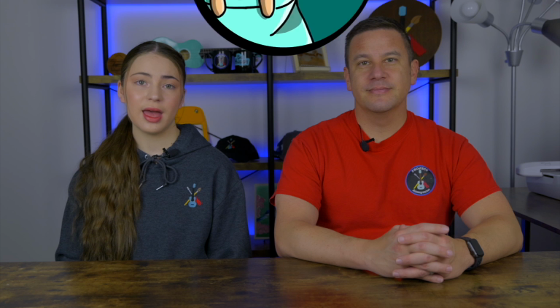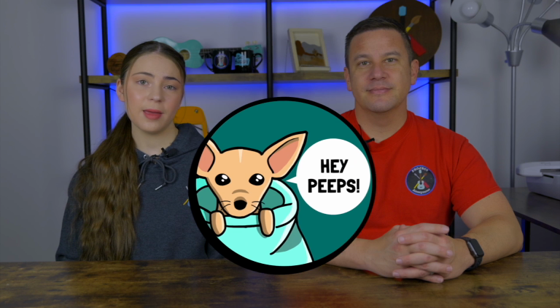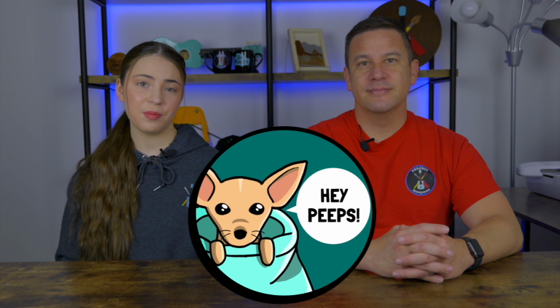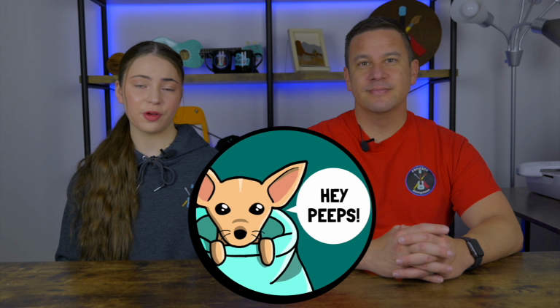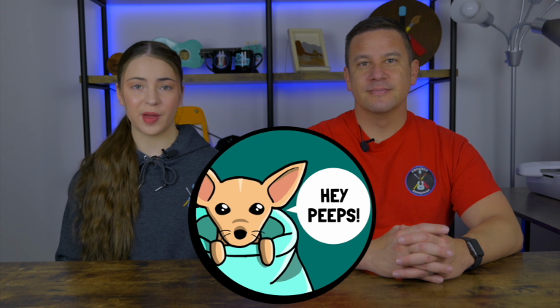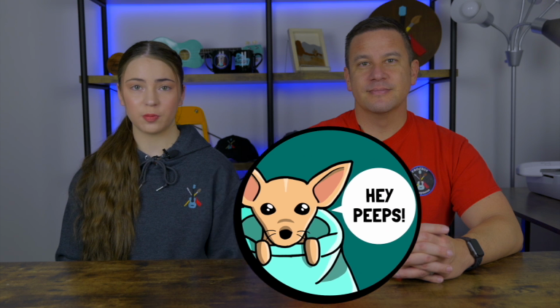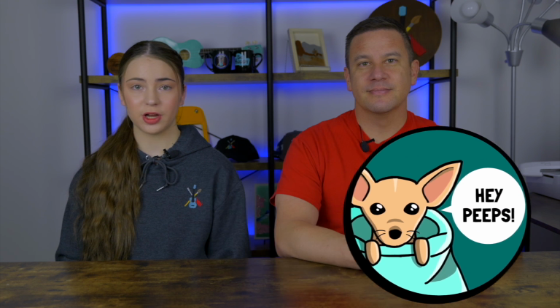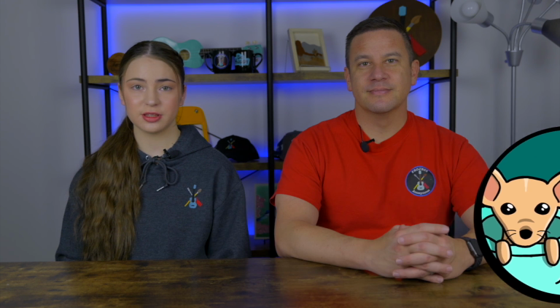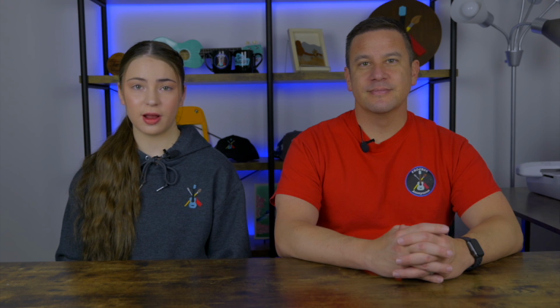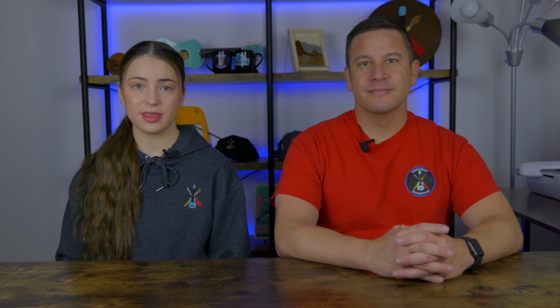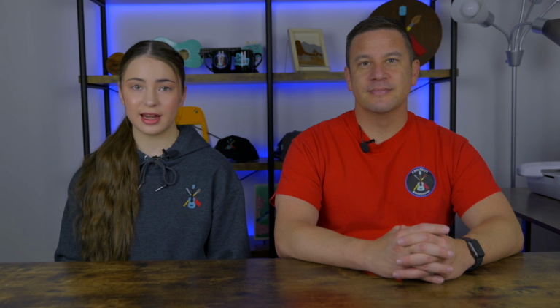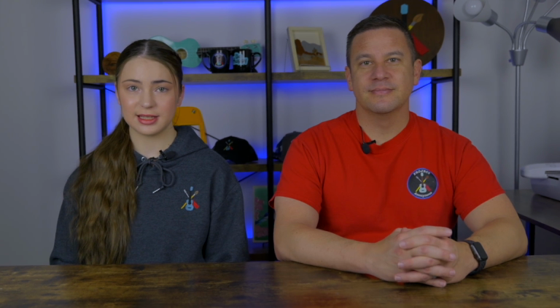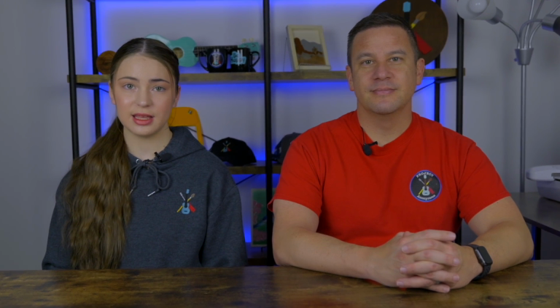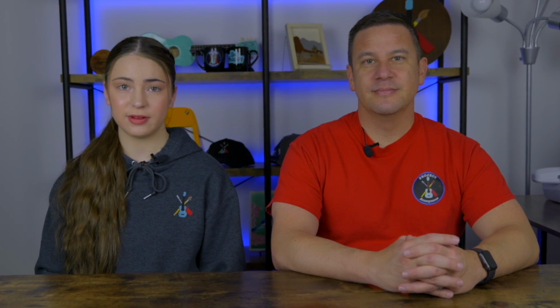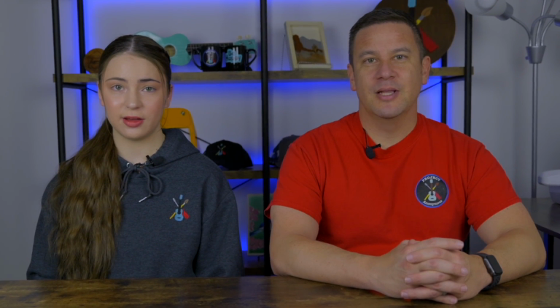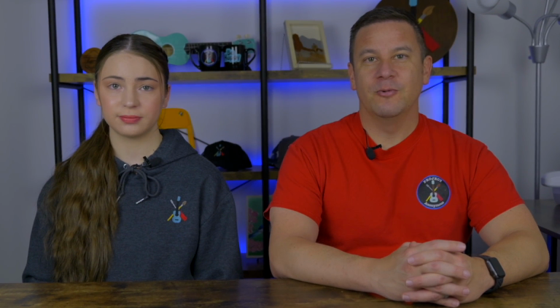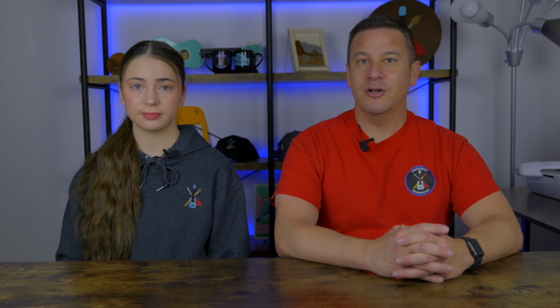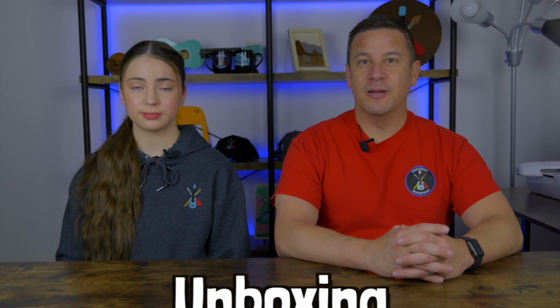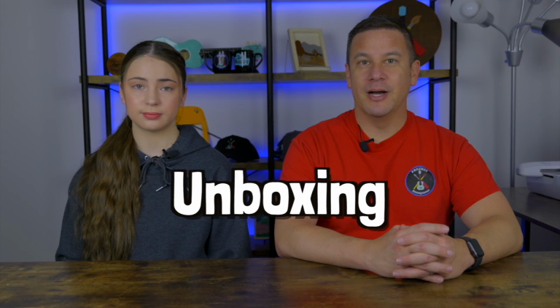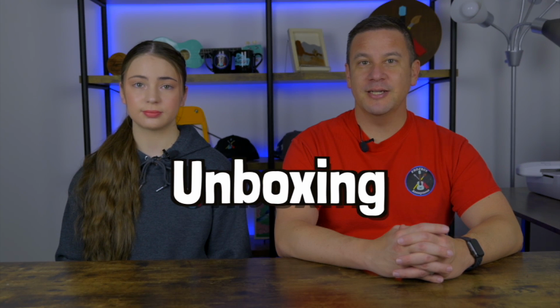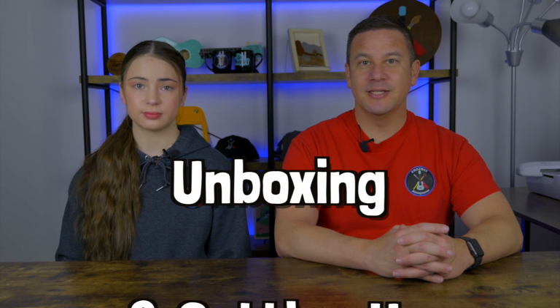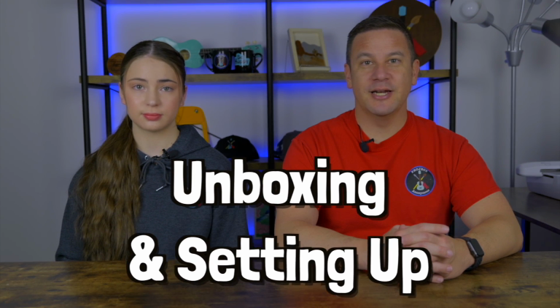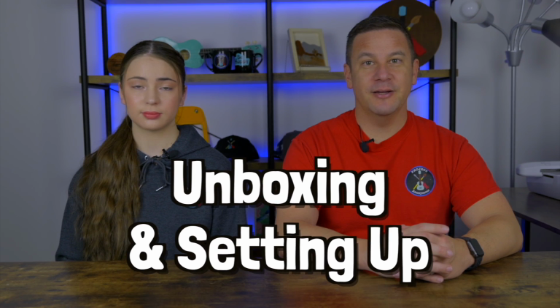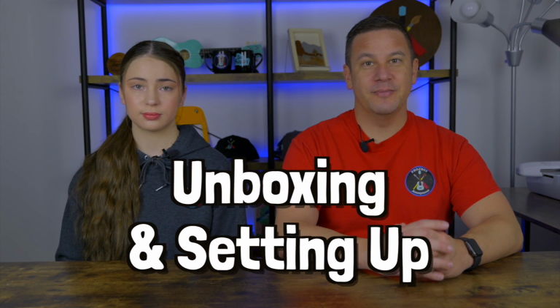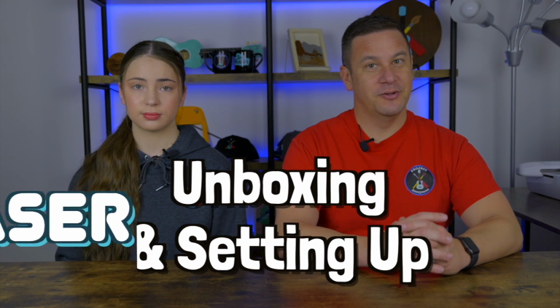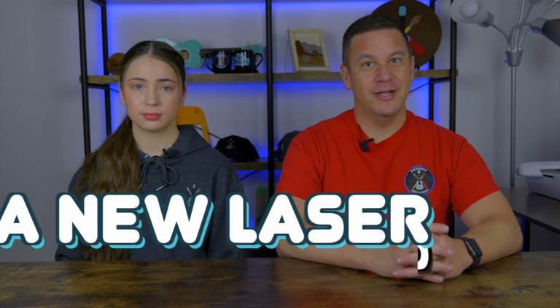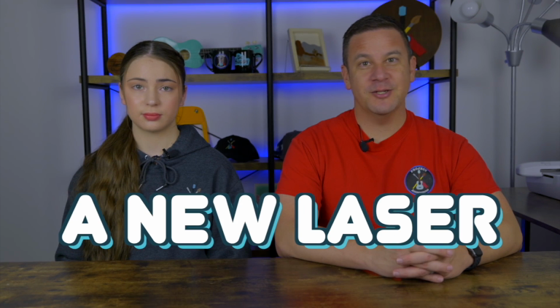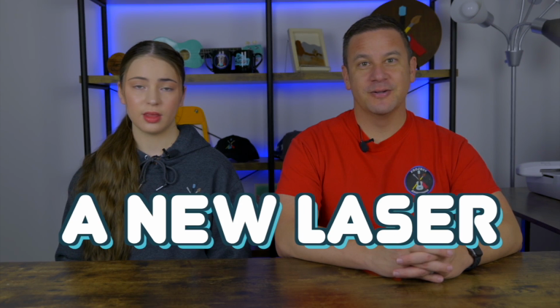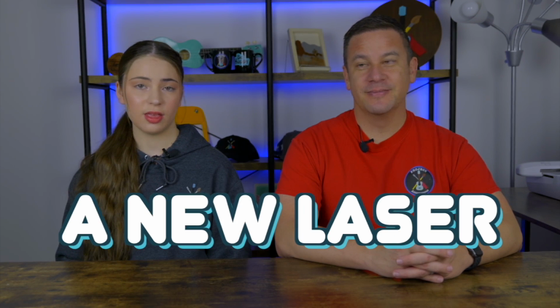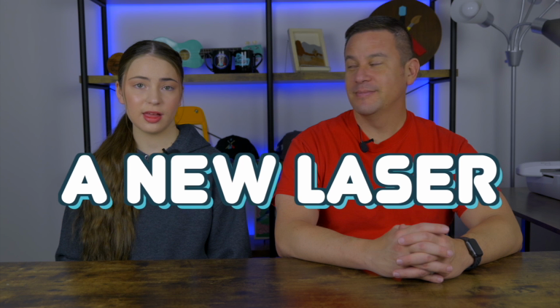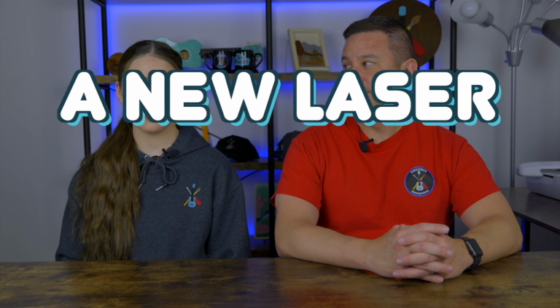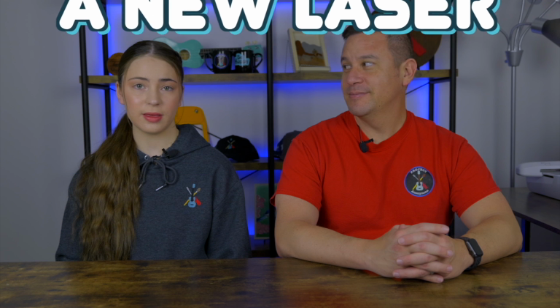Hey peeps, welcome back to Project Anonymous, and in today's video we're going to be unboxing and setting up a new laser. So let's get to it.